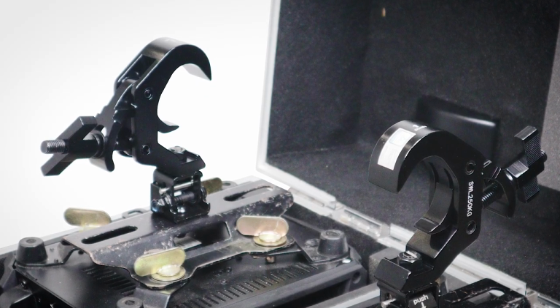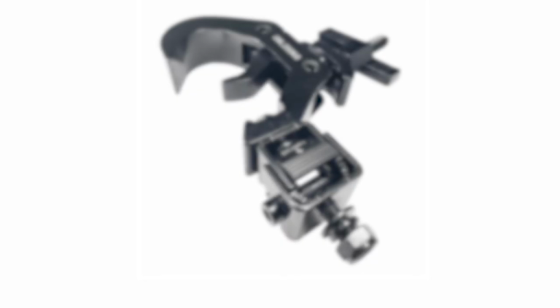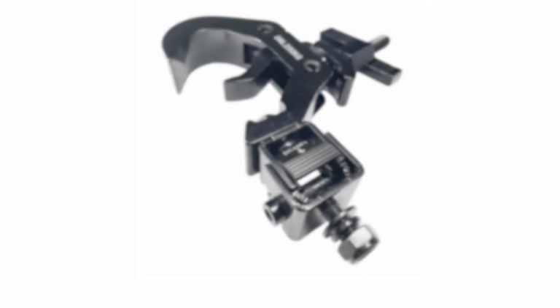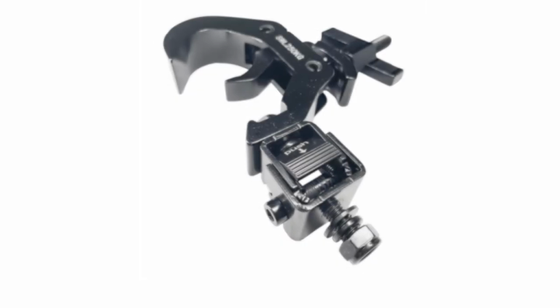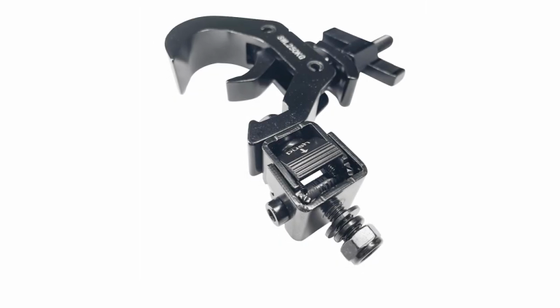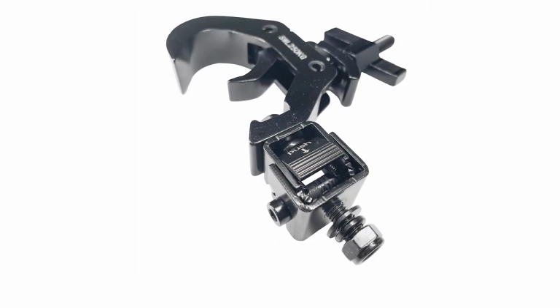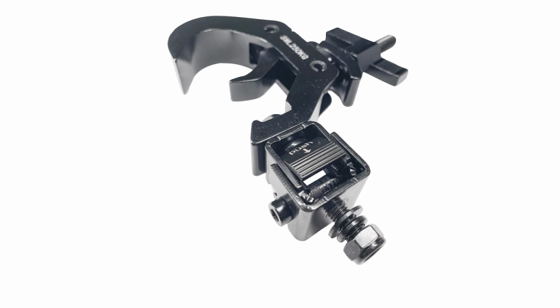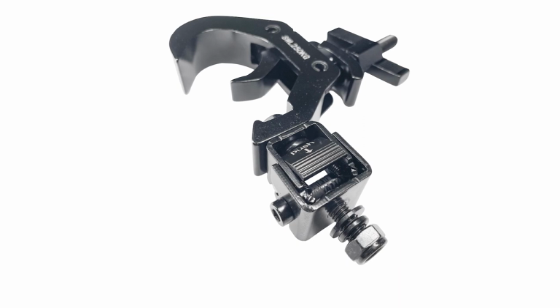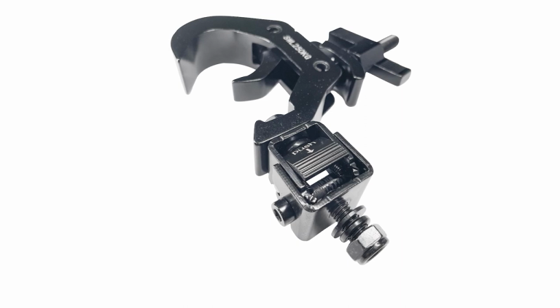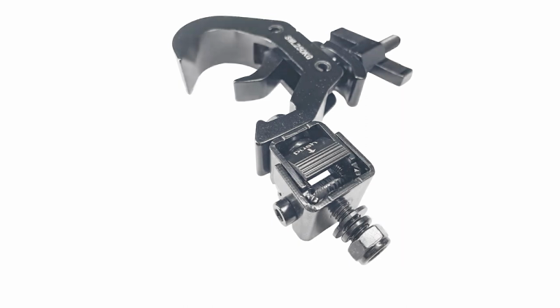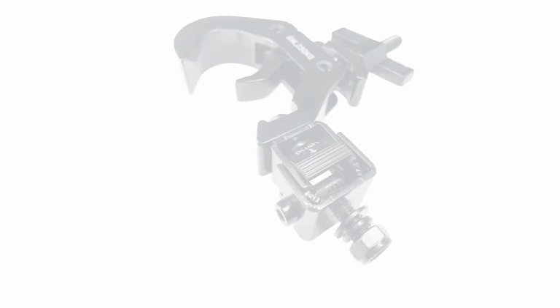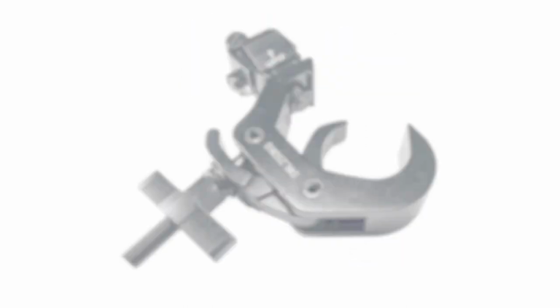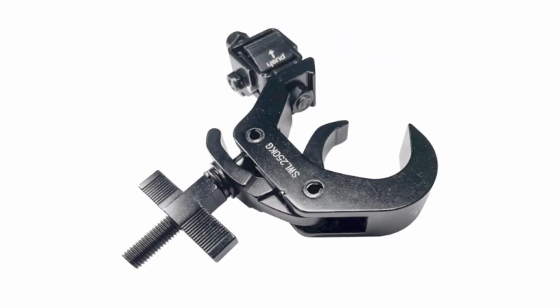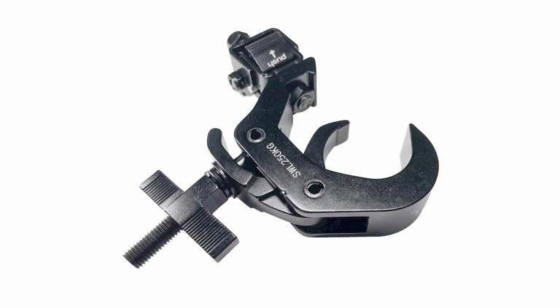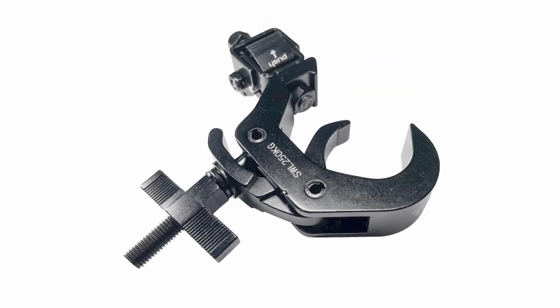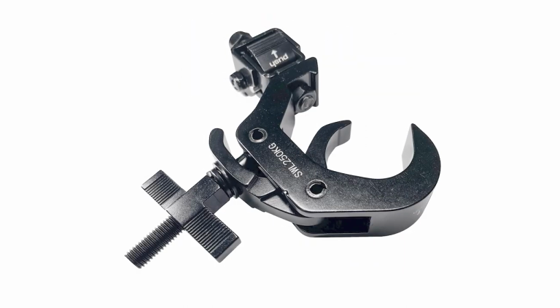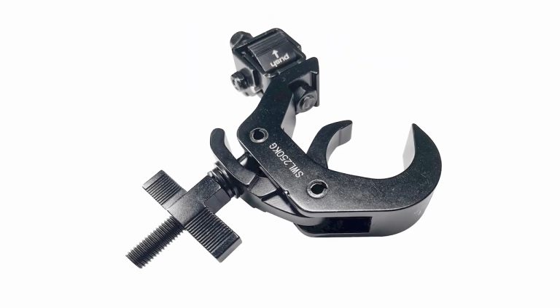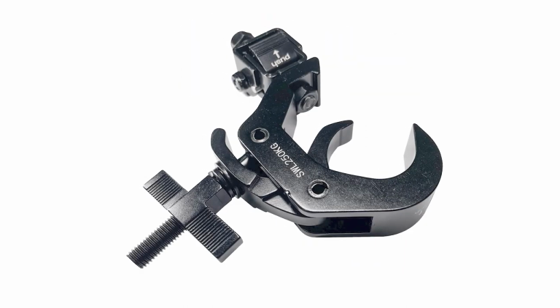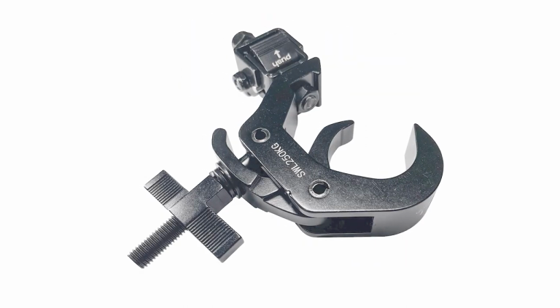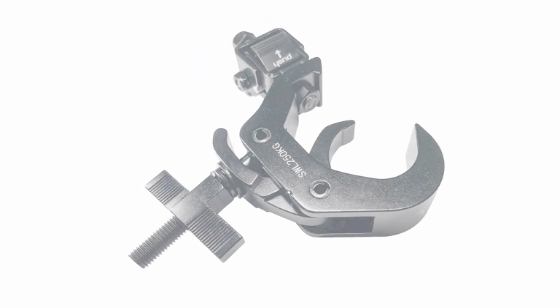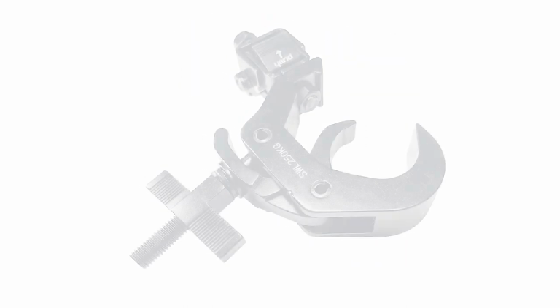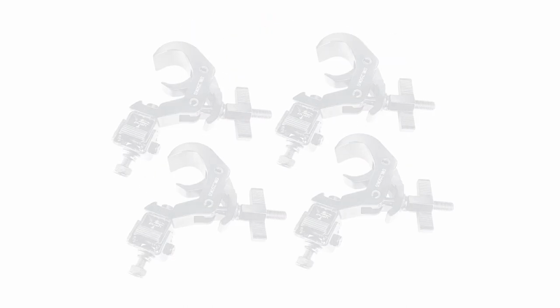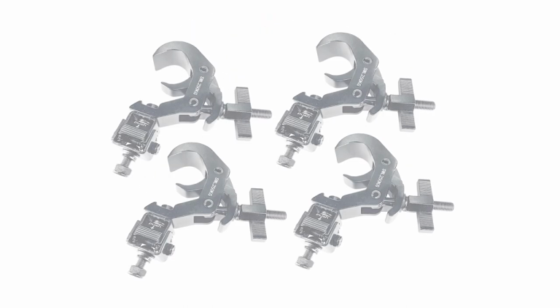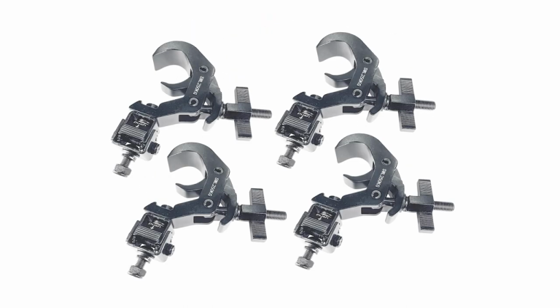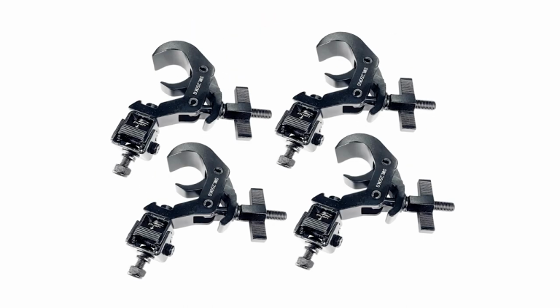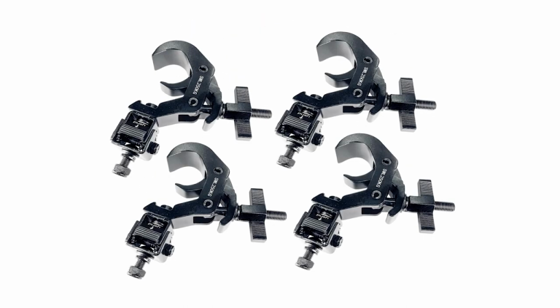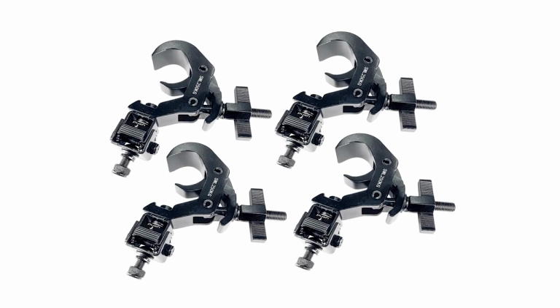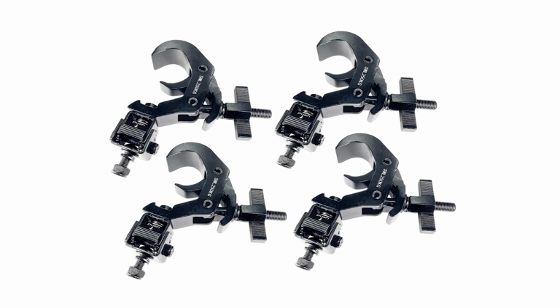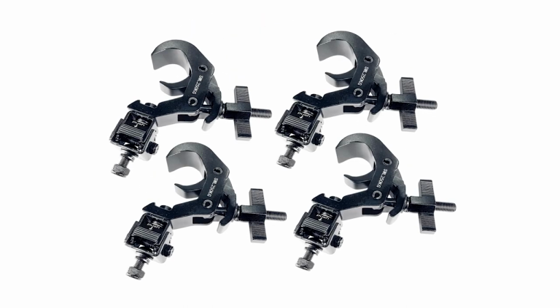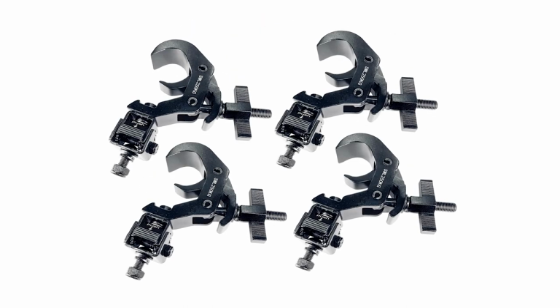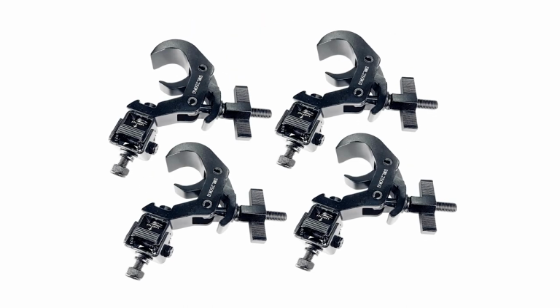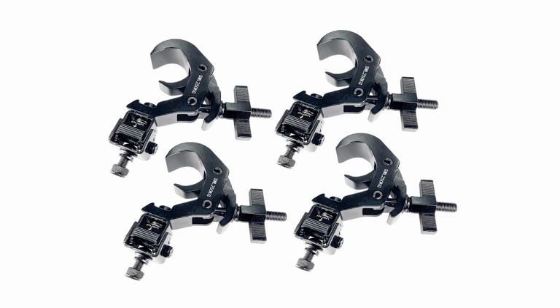The TQFC 12X4 comes with four moving head clamp adapters — your all-in-one lighting solution.